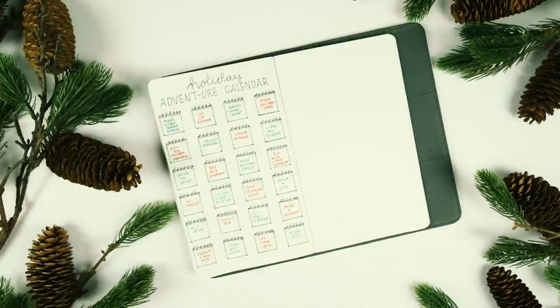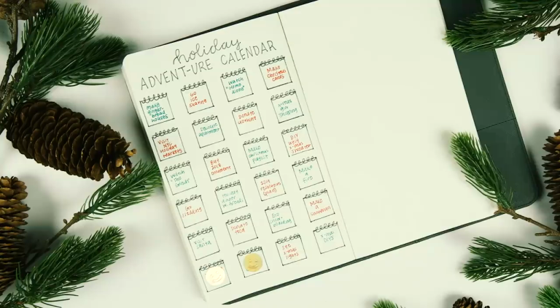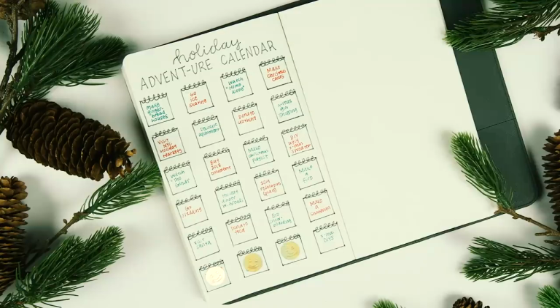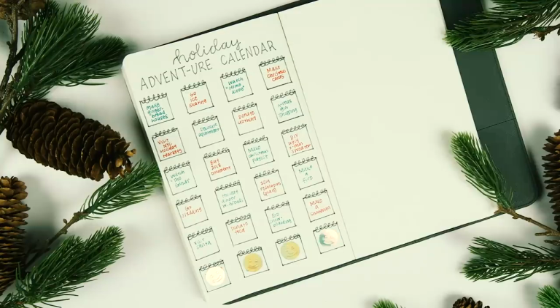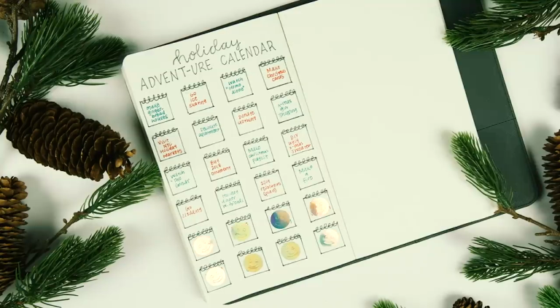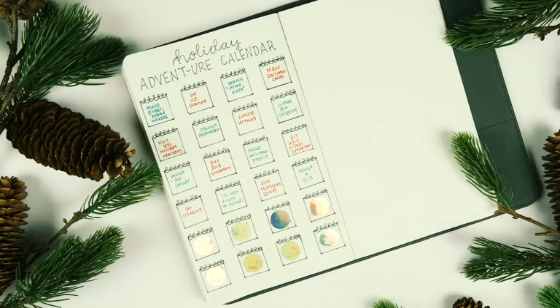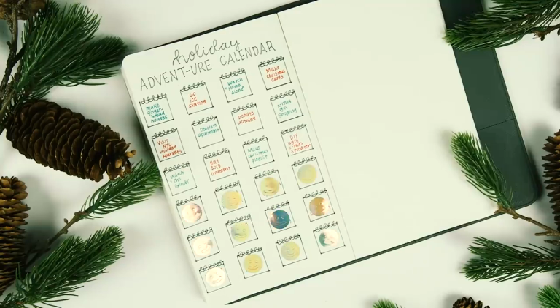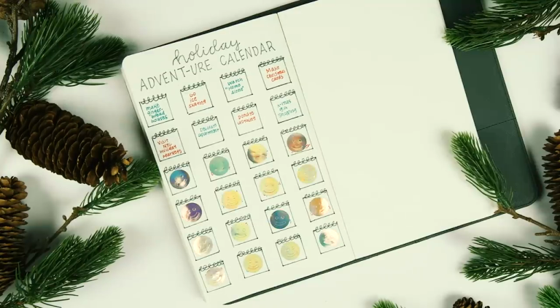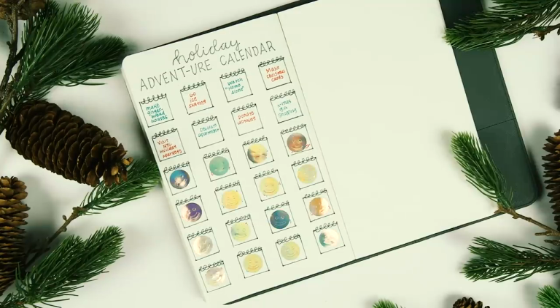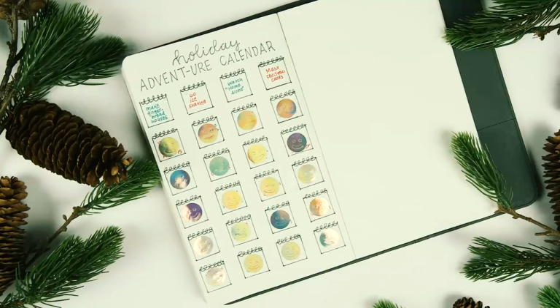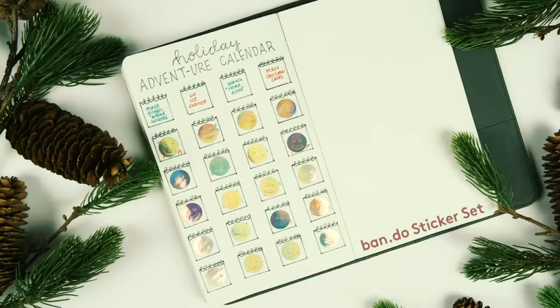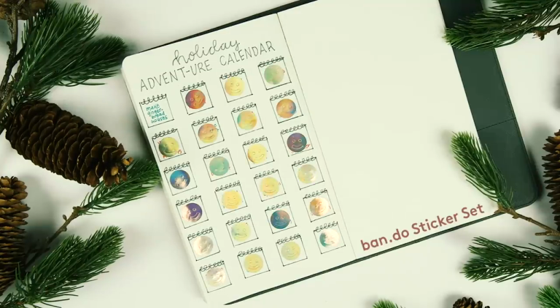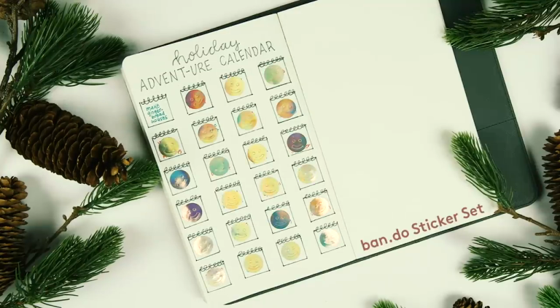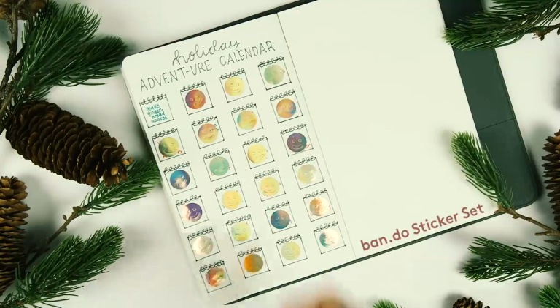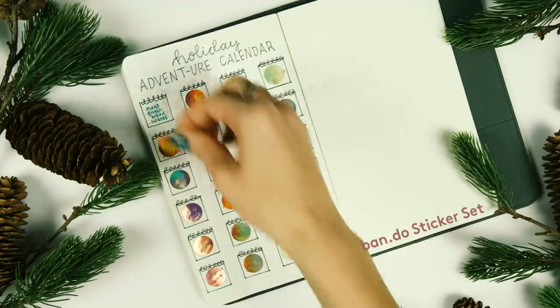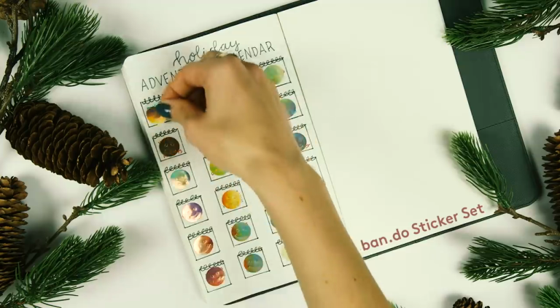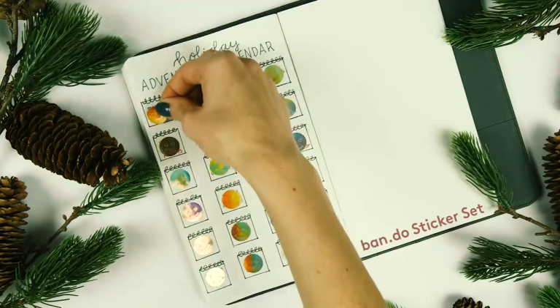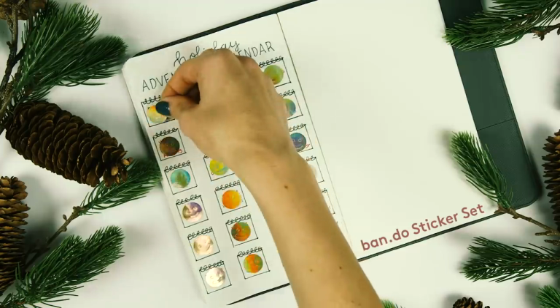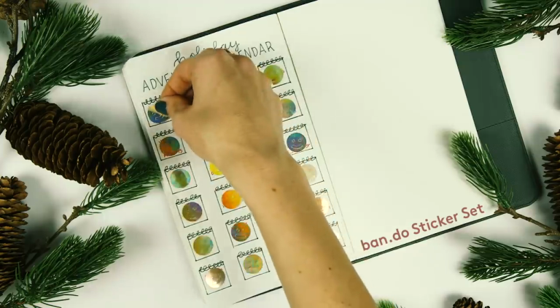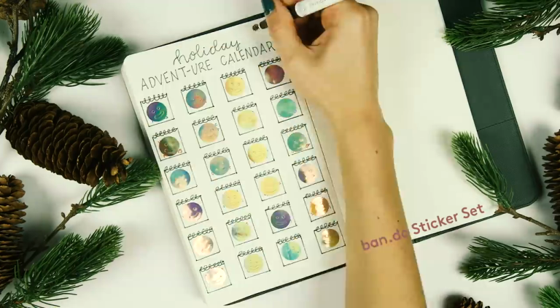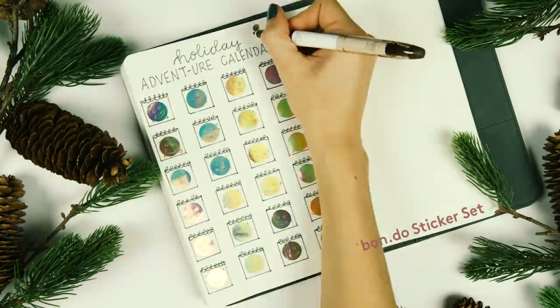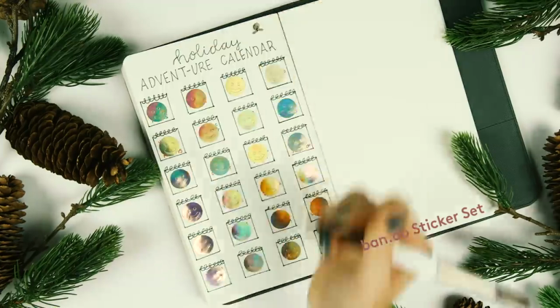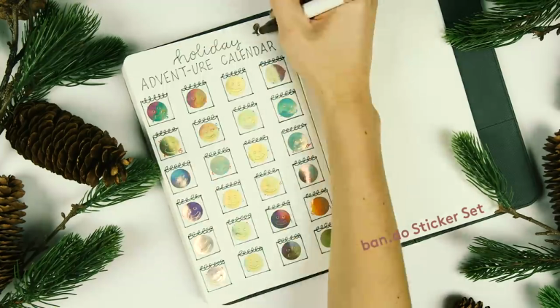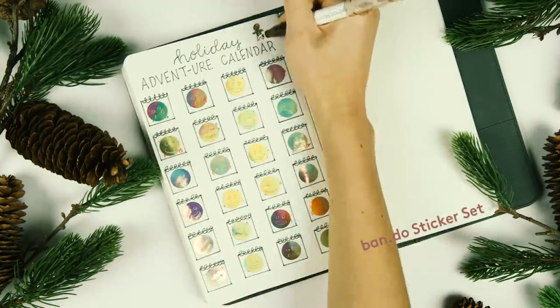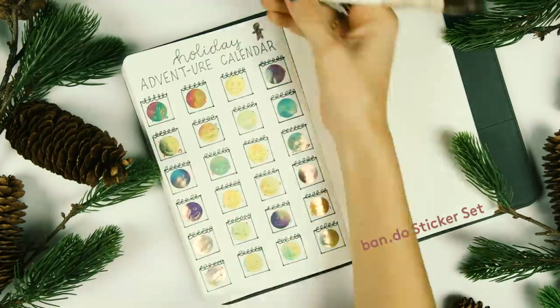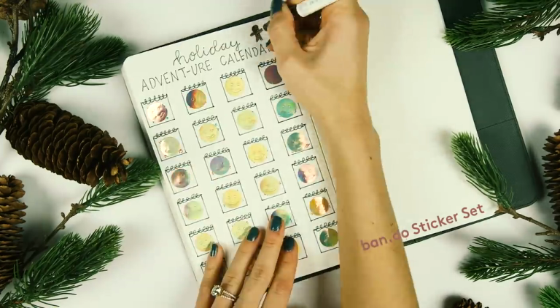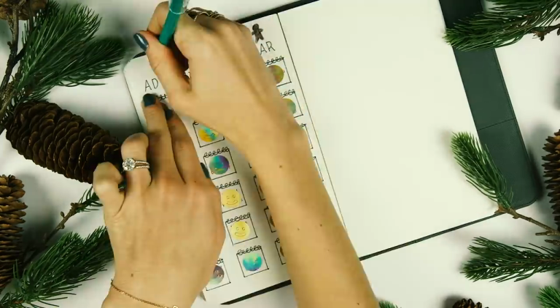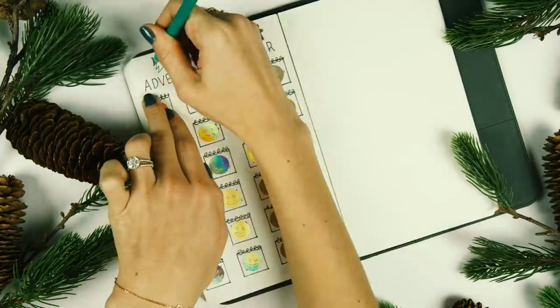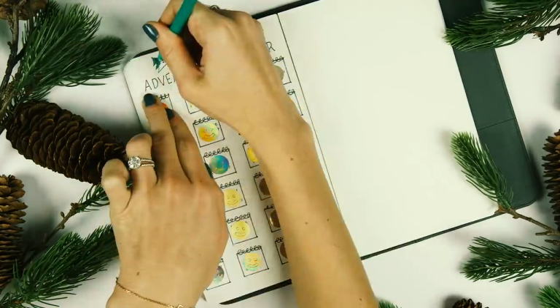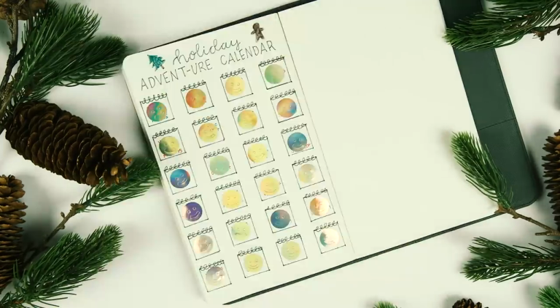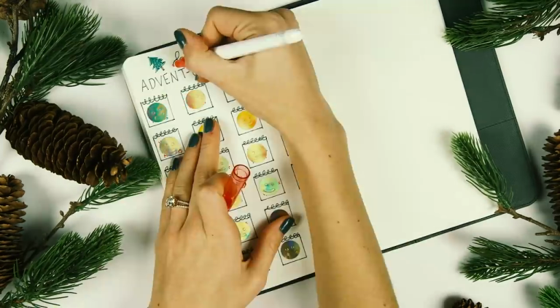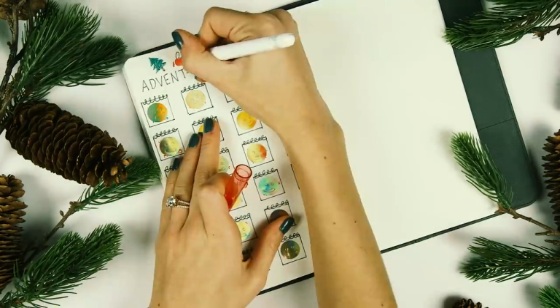Then I covered each of the boxes with iridescent smiley face stickers that are really easy to peel off and won't rip the paper.